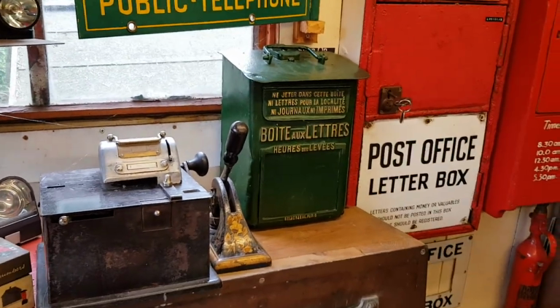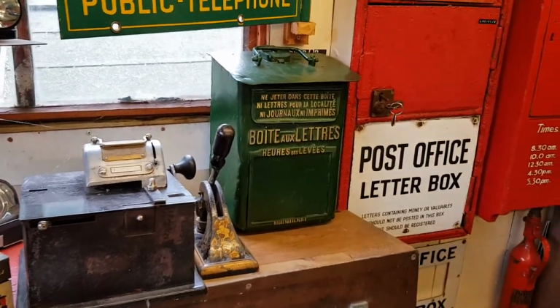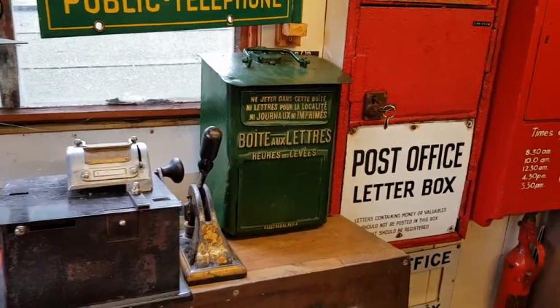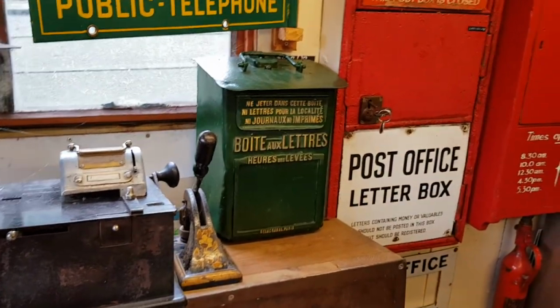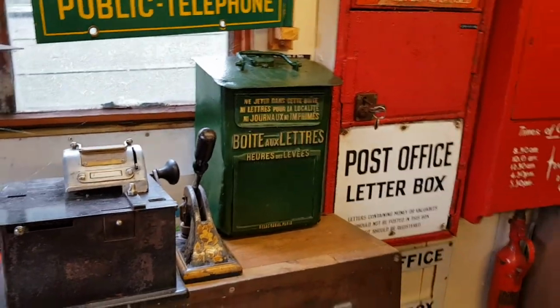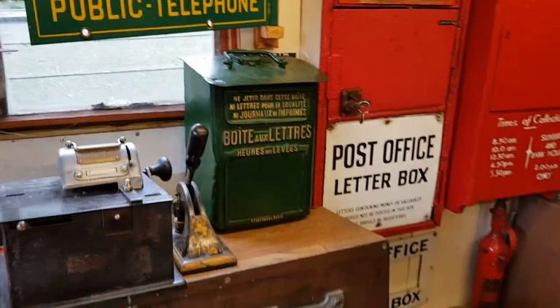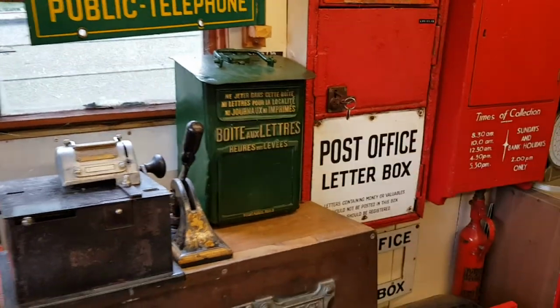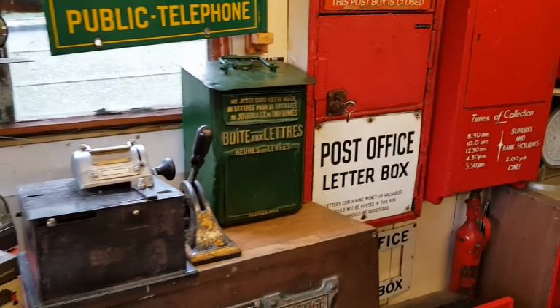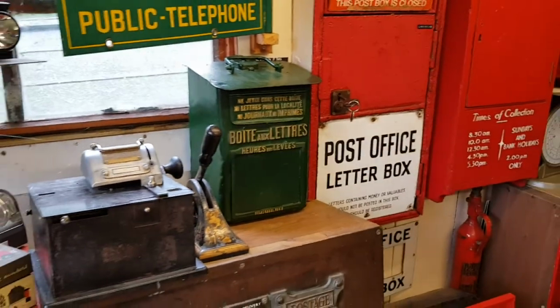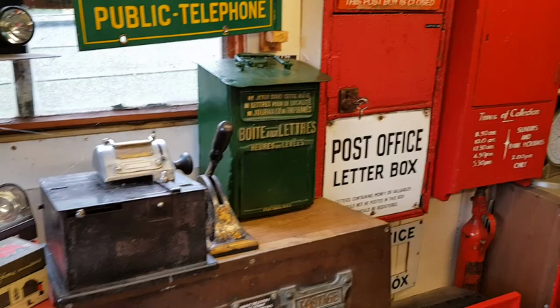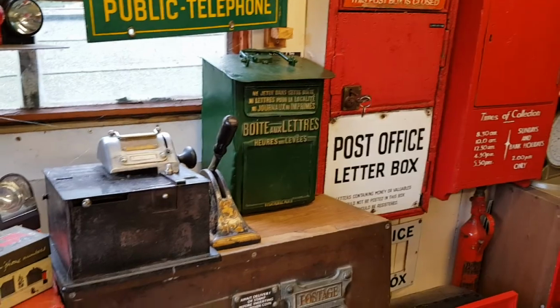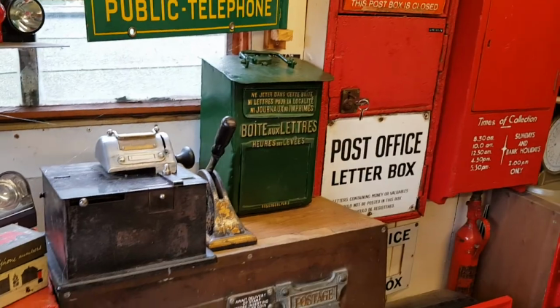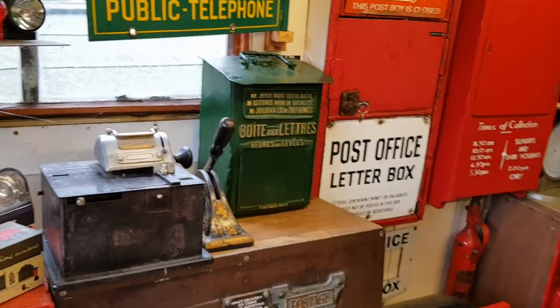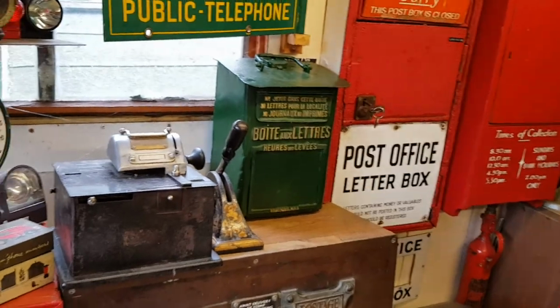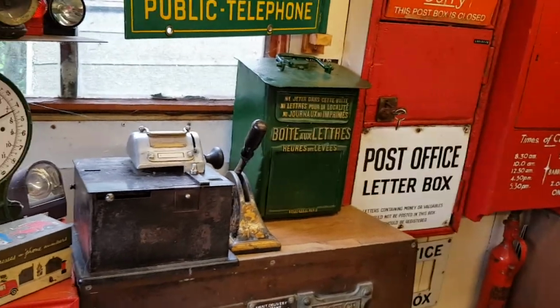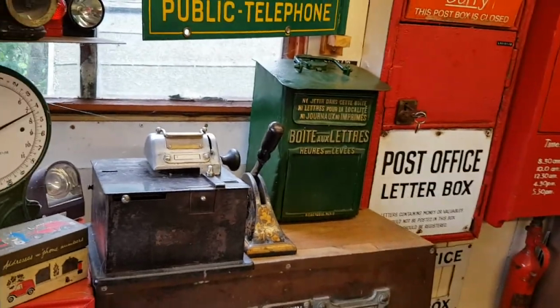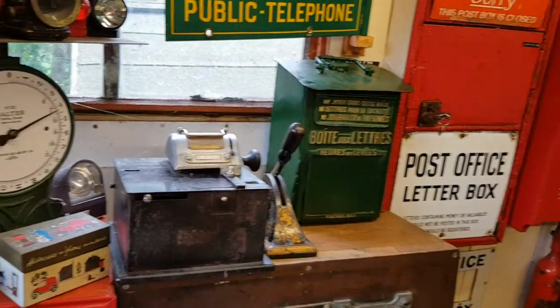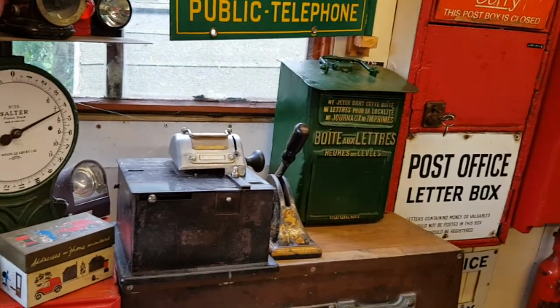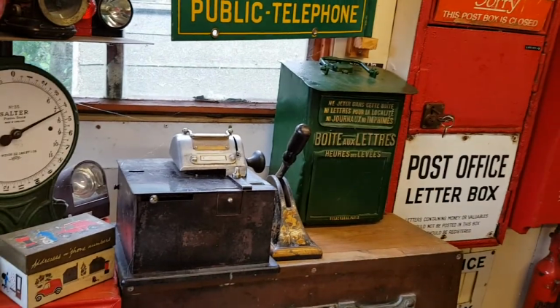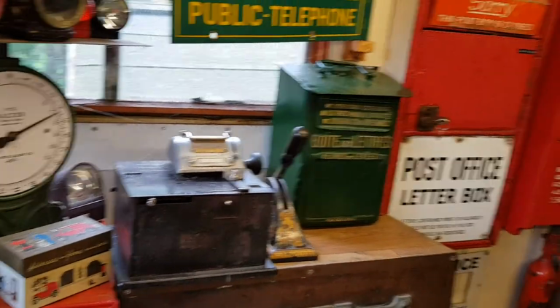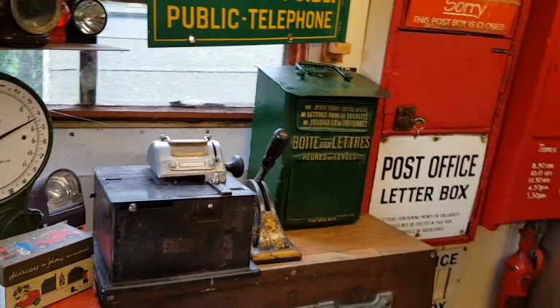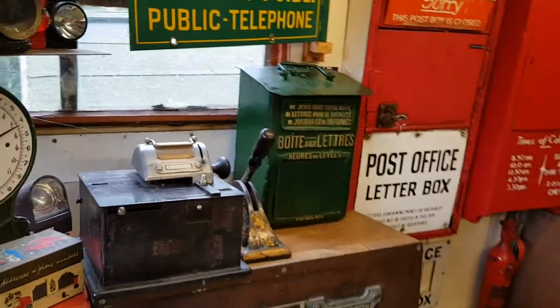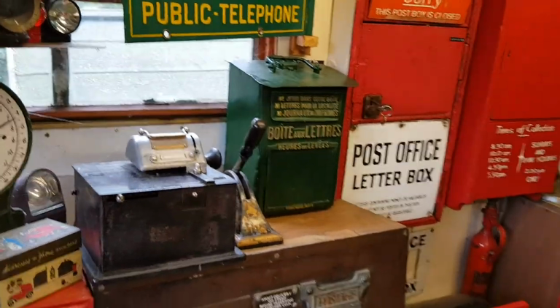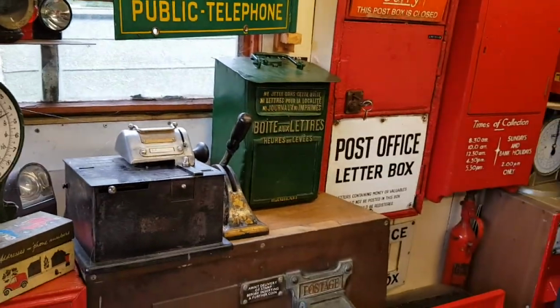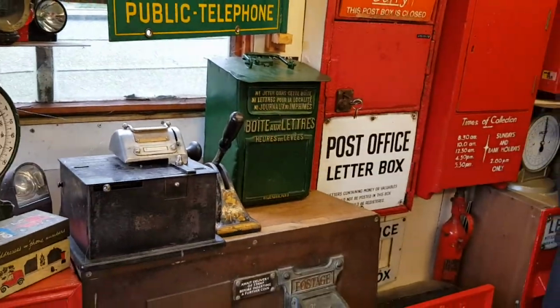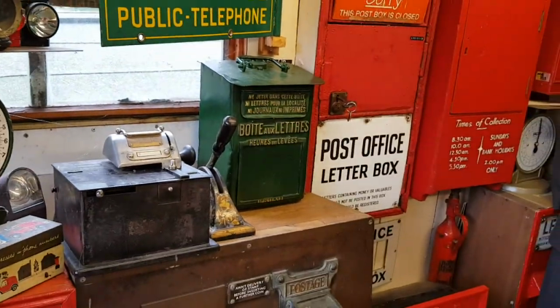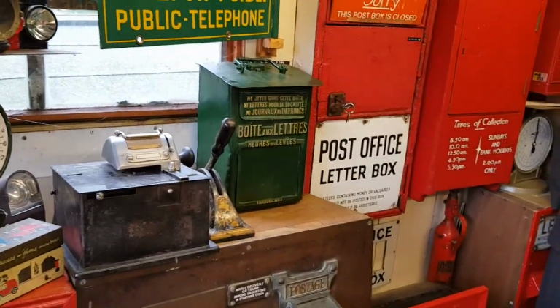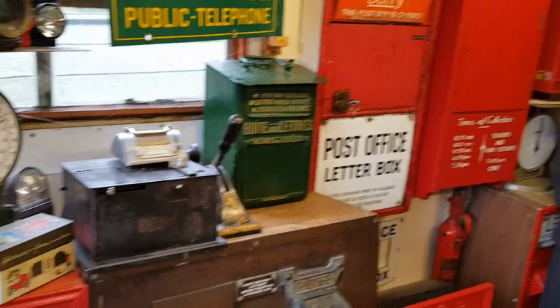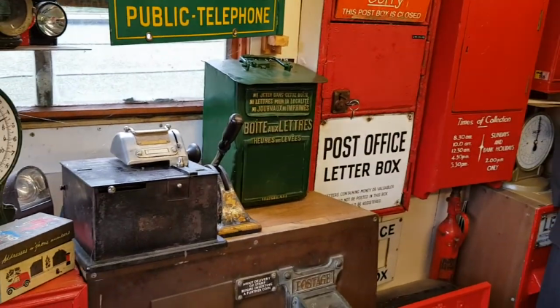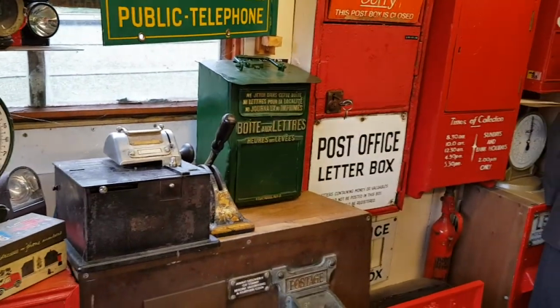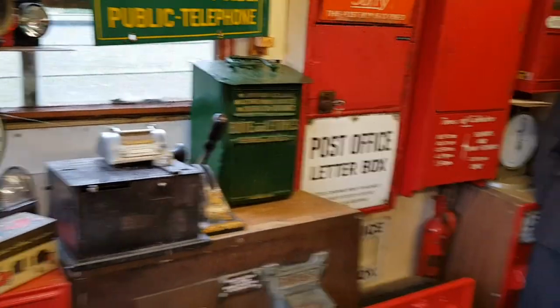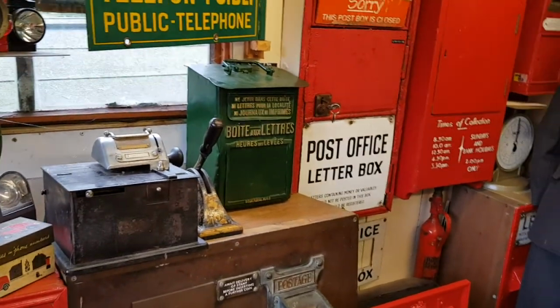Incidentally, French boxes over the years have been a mixture of green, blue, and yellow, so that's why we went with green on that one.